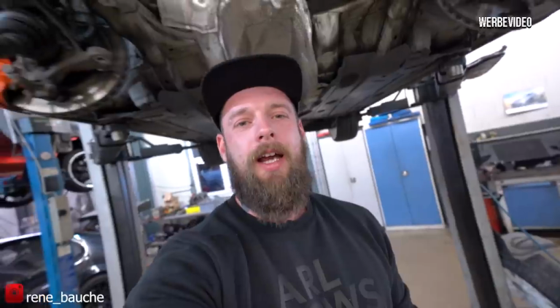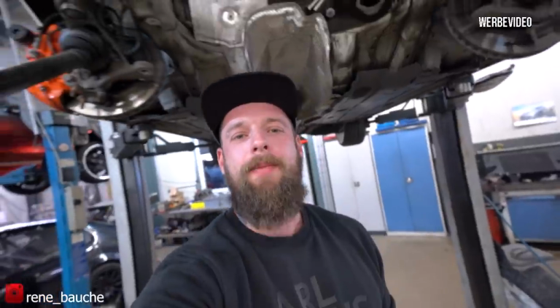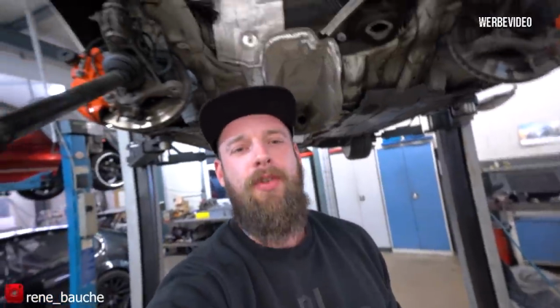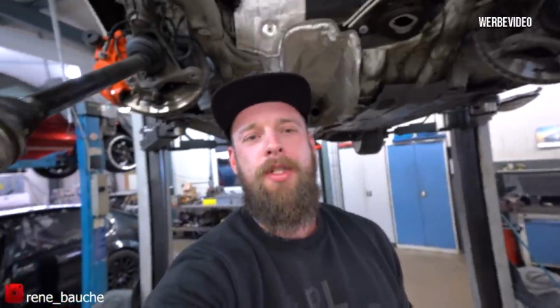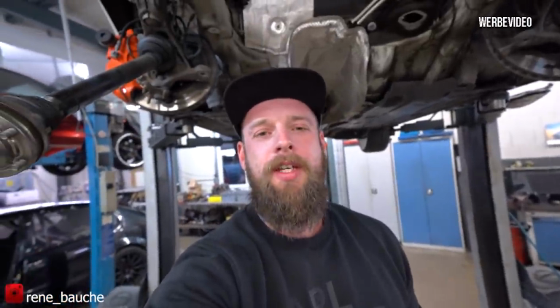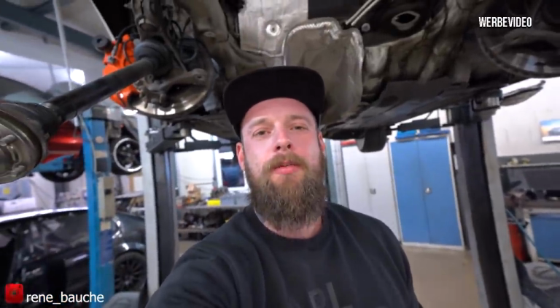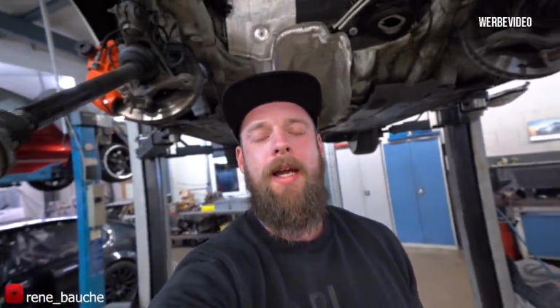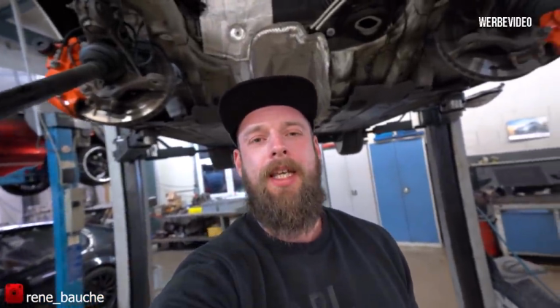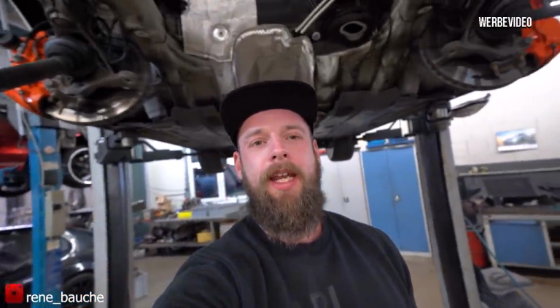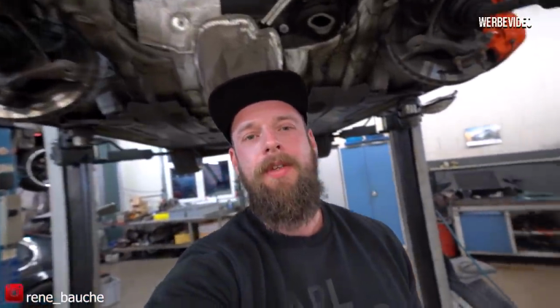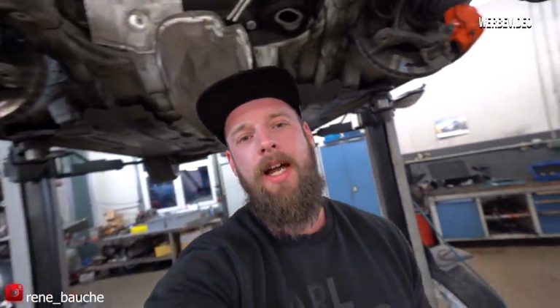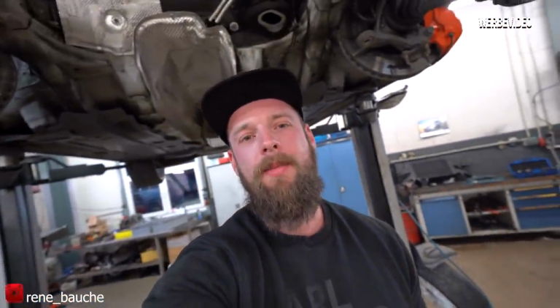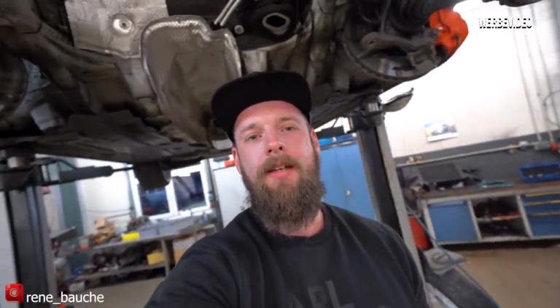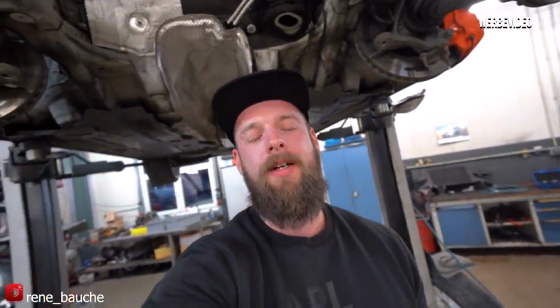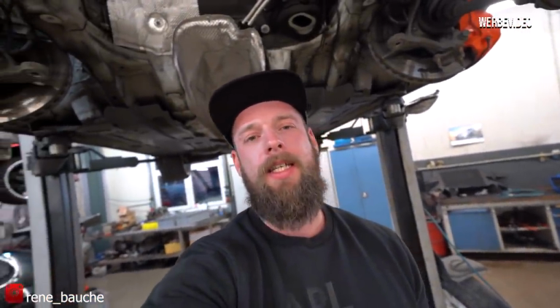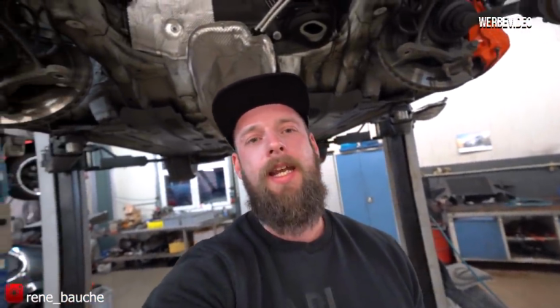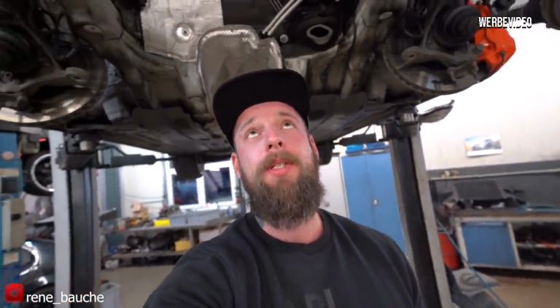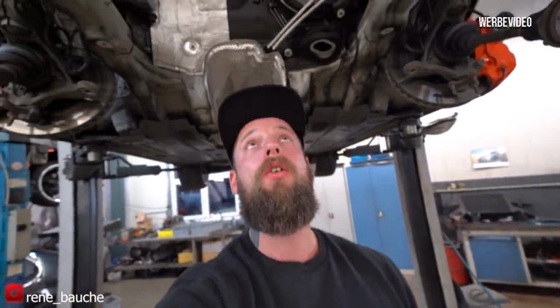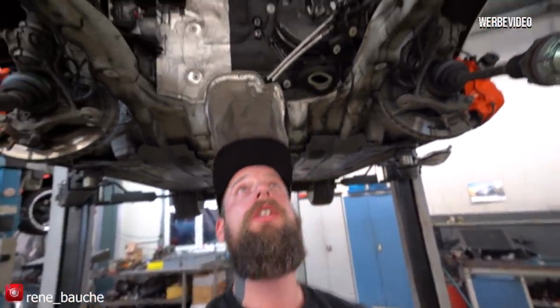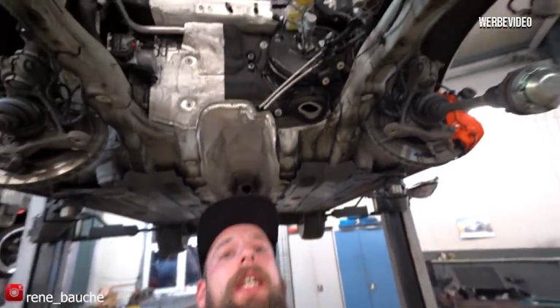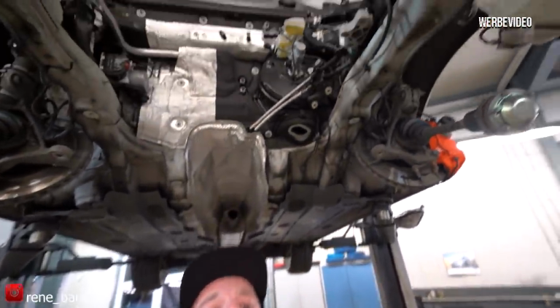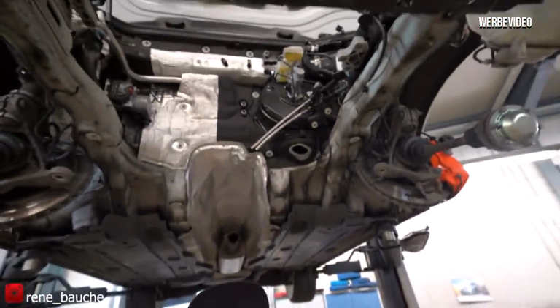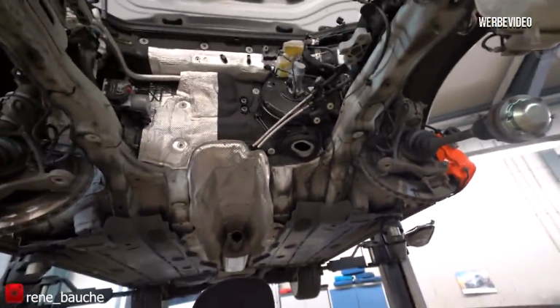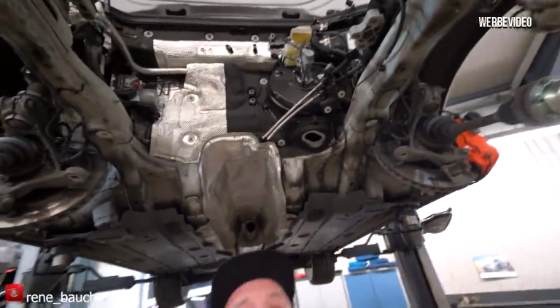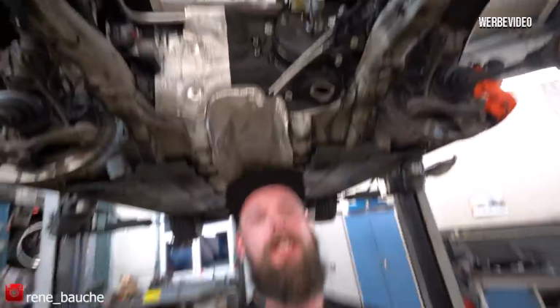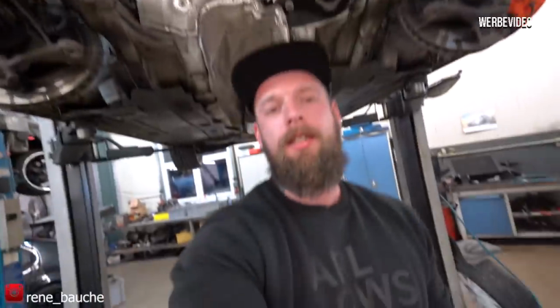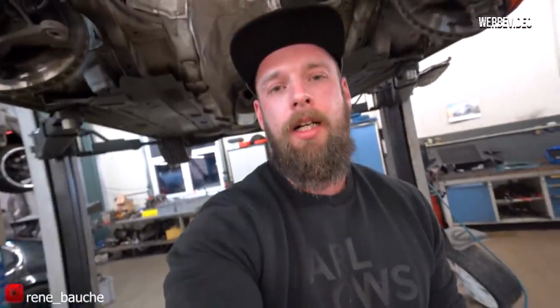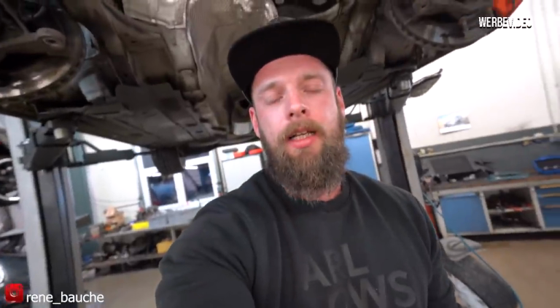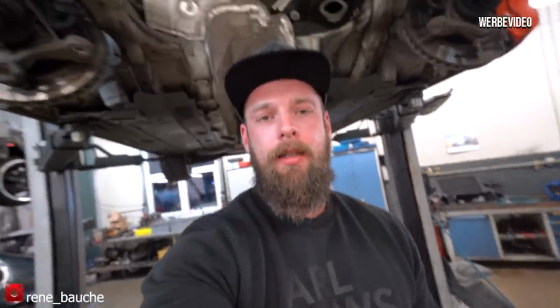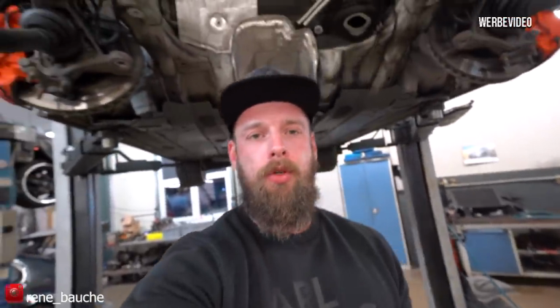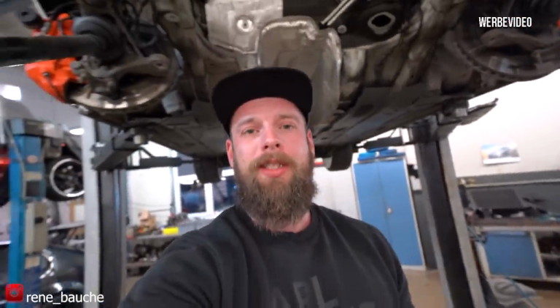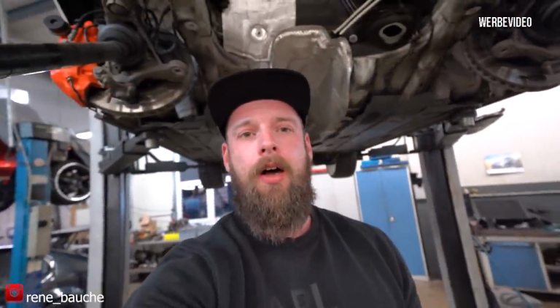Hi, welcome to this video. My name is René. As you just saw in the Zeitraffer, you can see here of course now, the motor is outside.